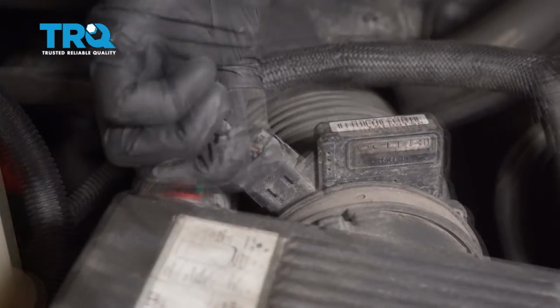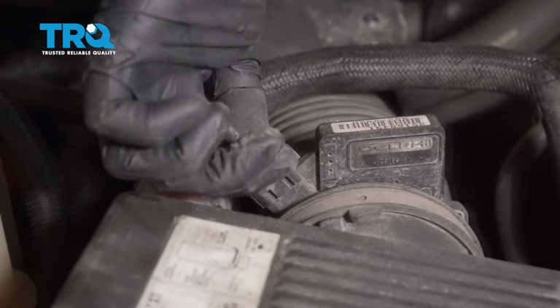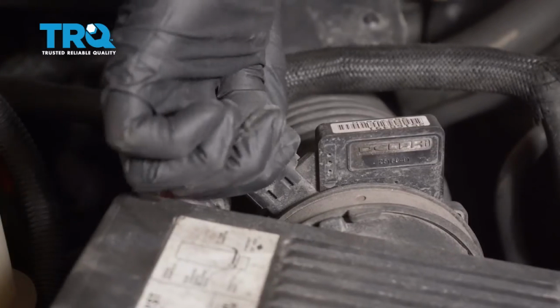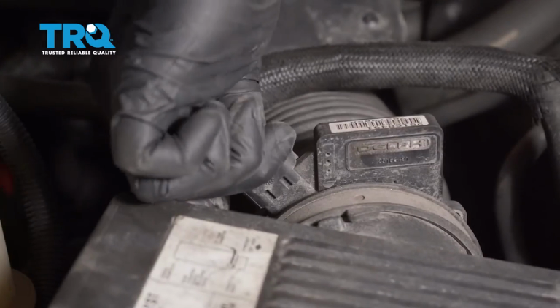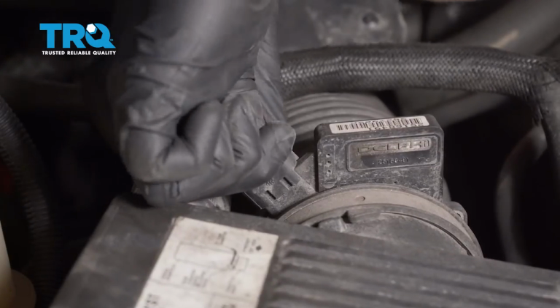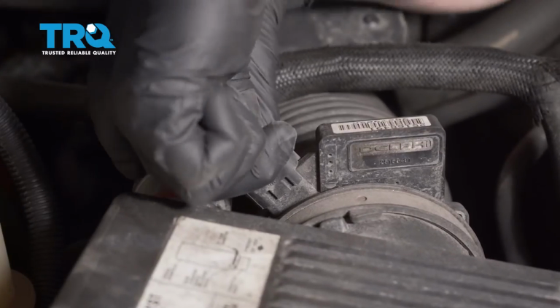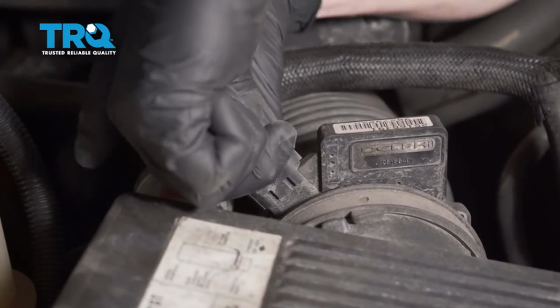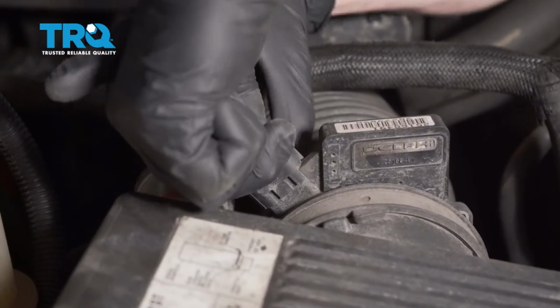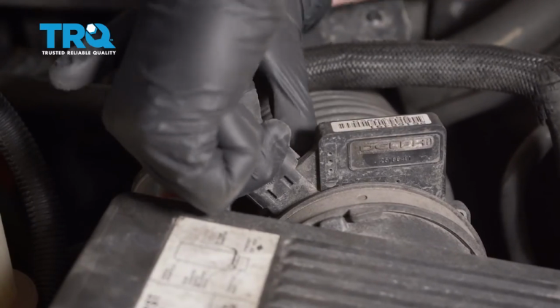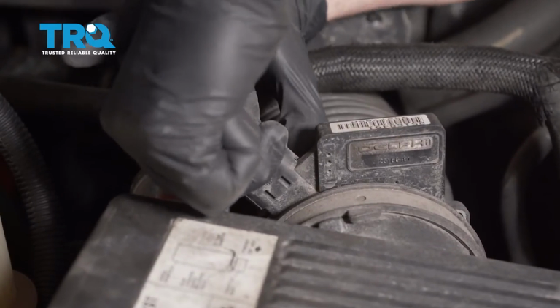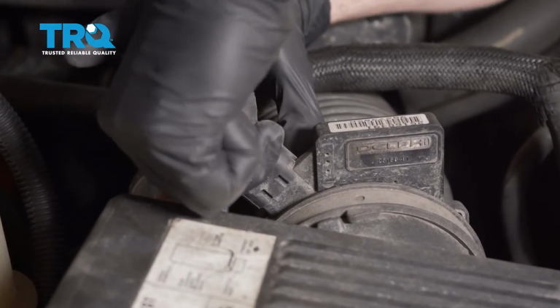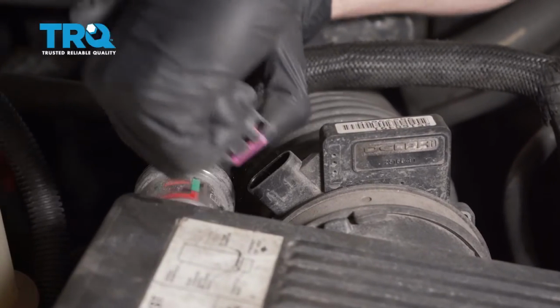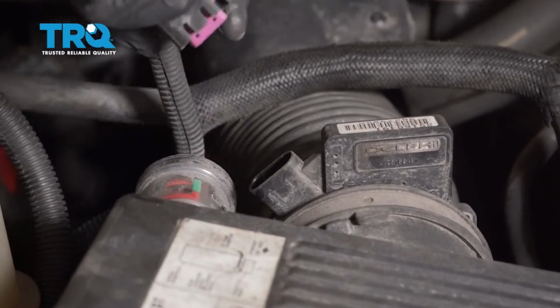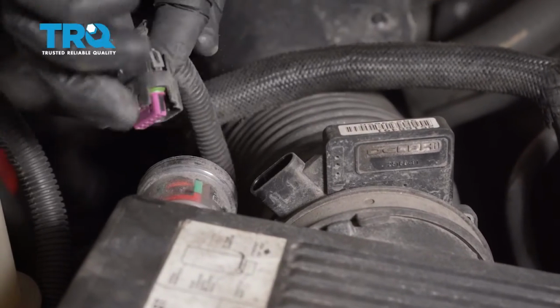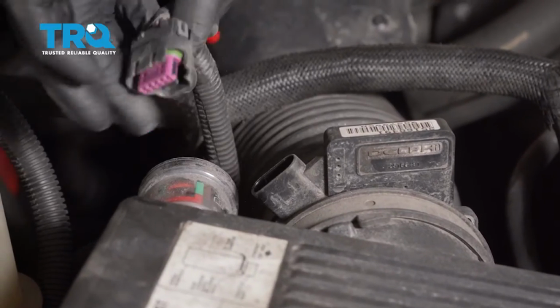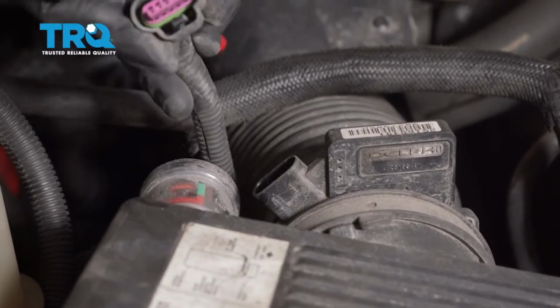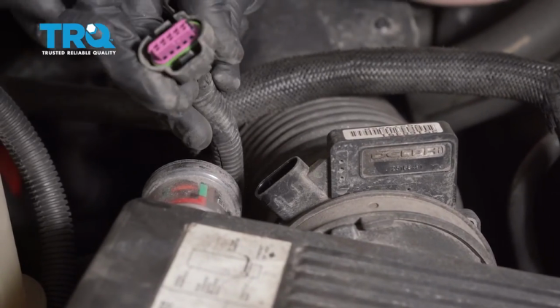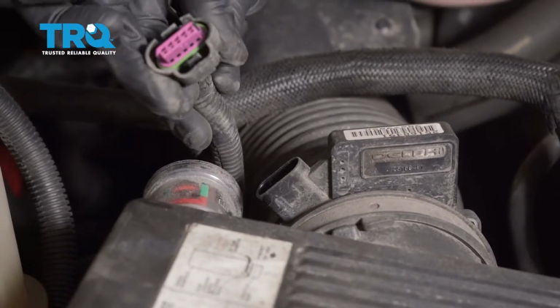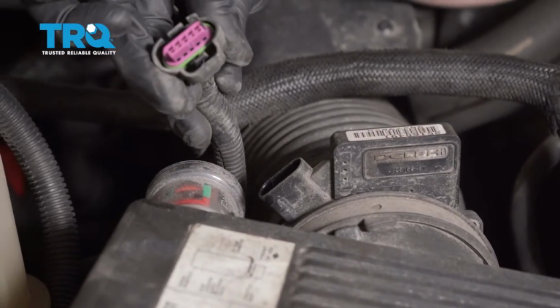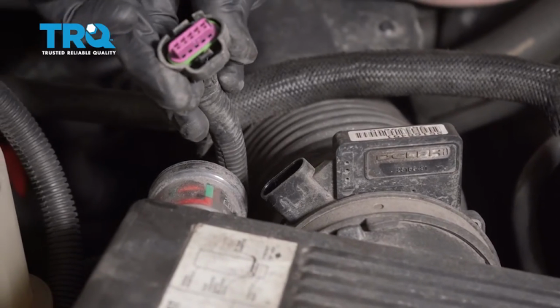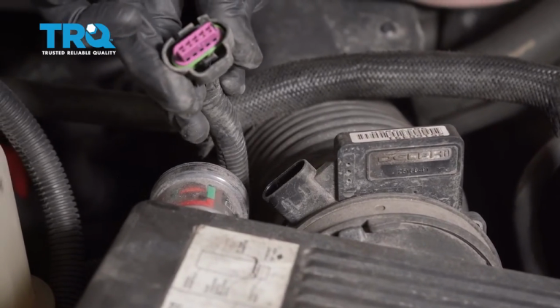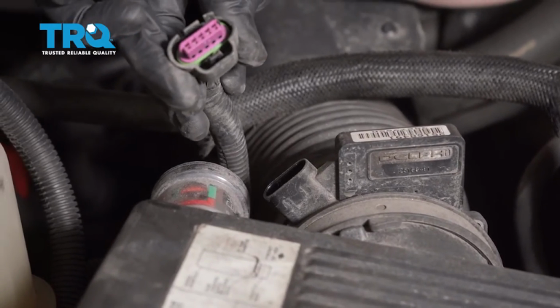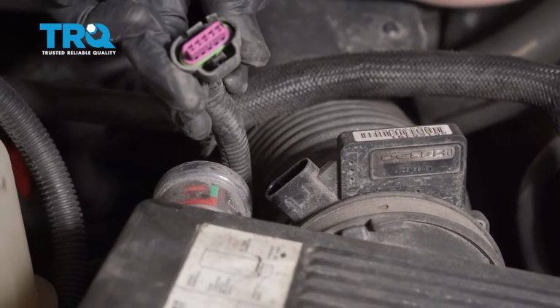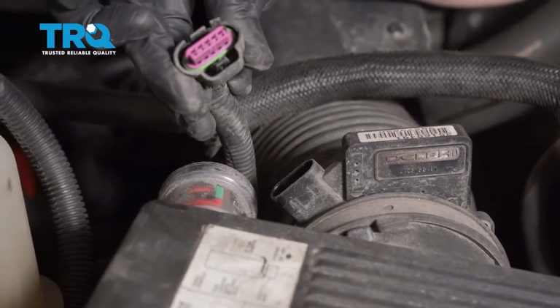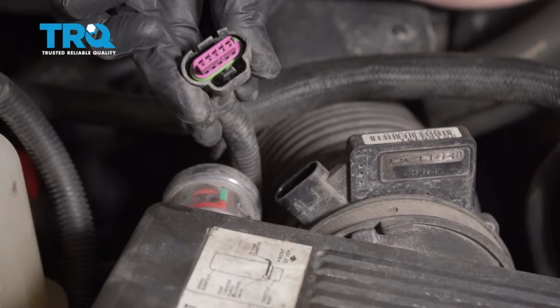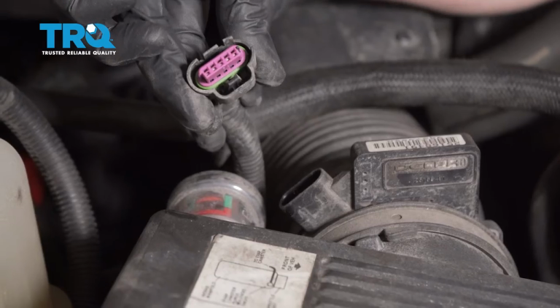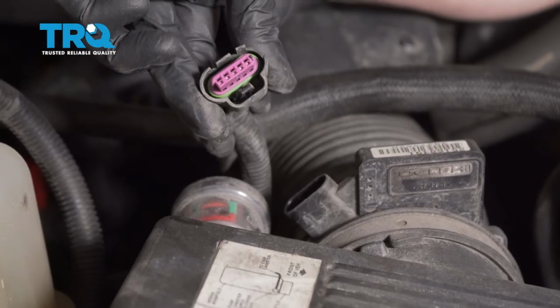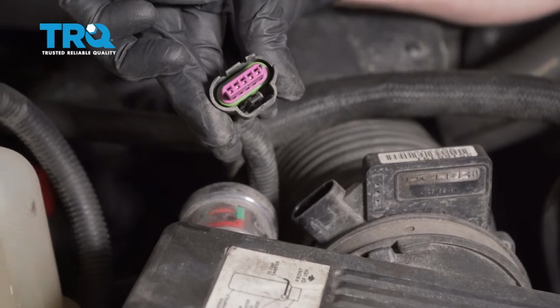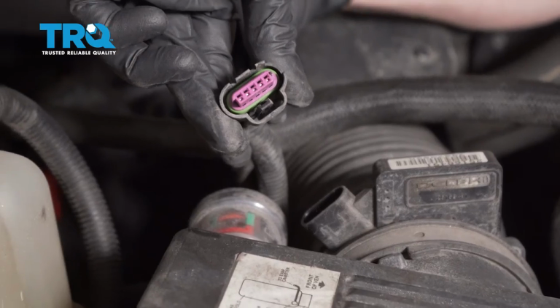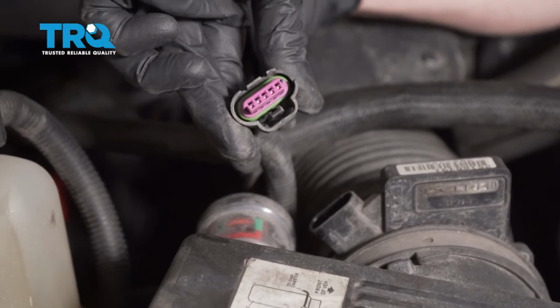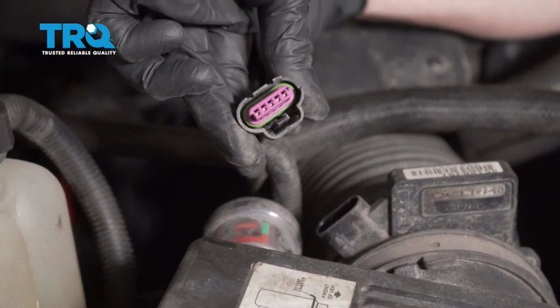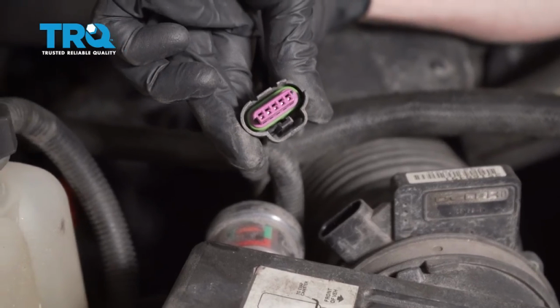Once you have that up and out of there, you can go ahead and lift up on this, give it a quick inspection, make sure you don't see any funny colors.